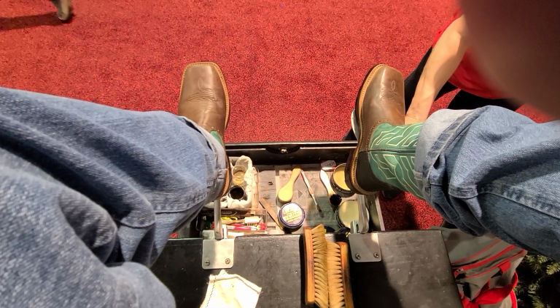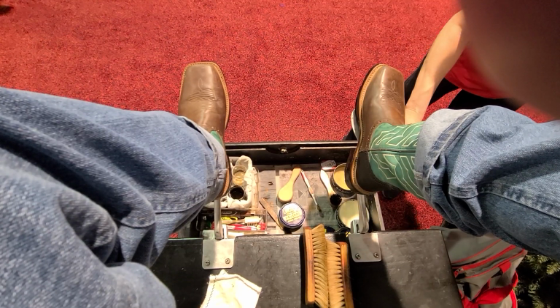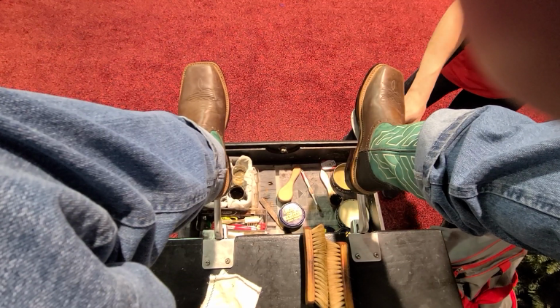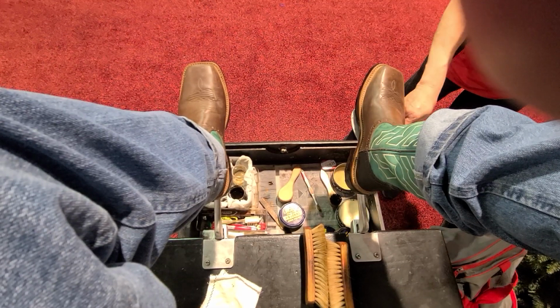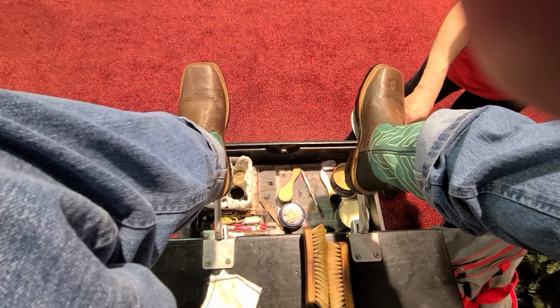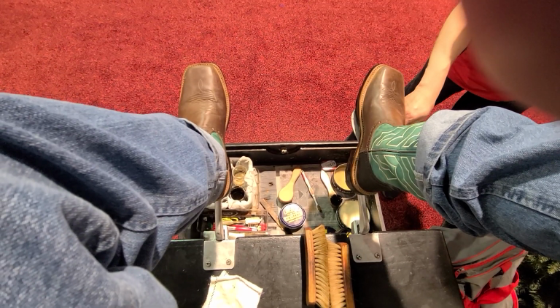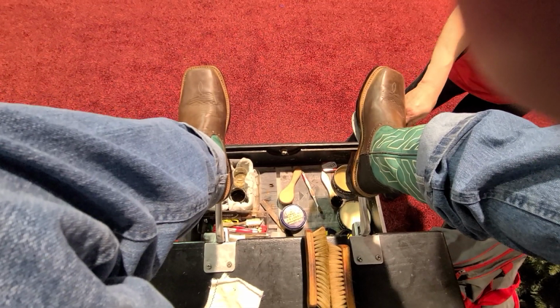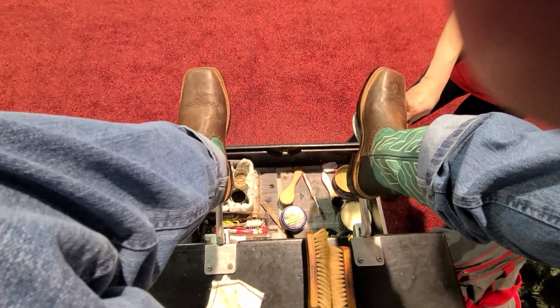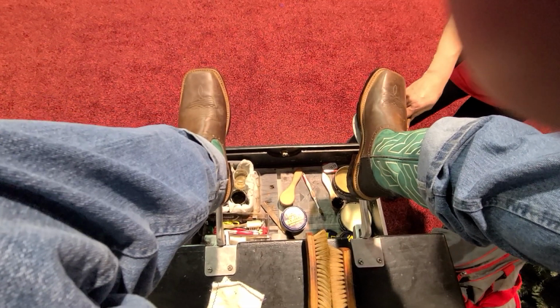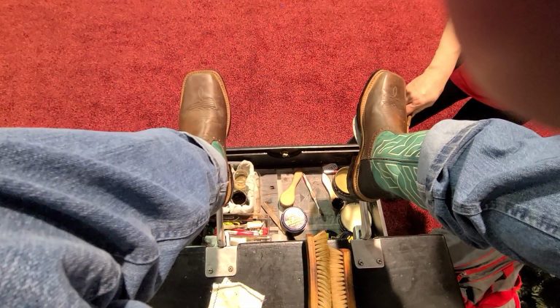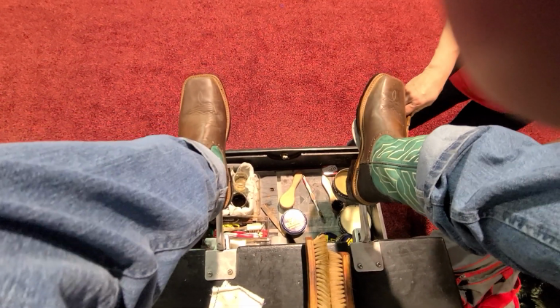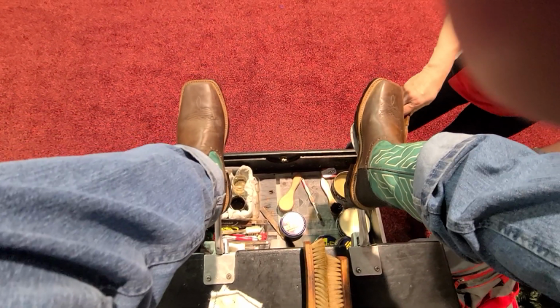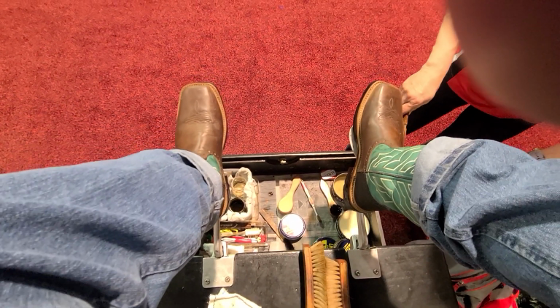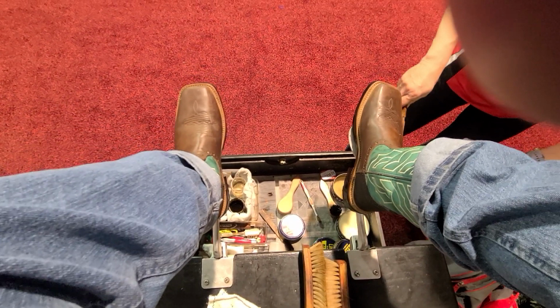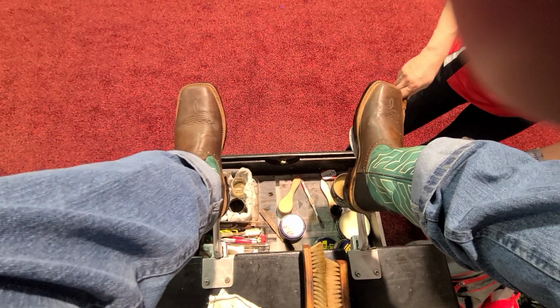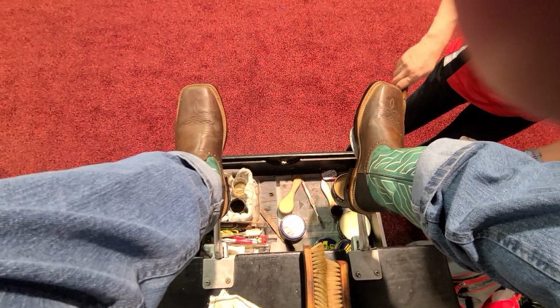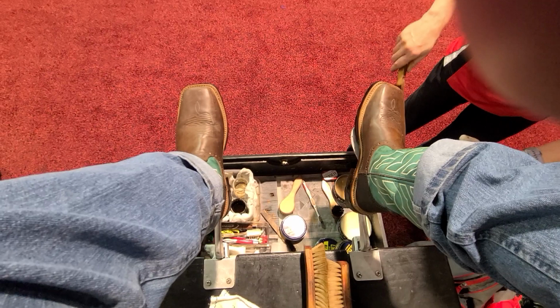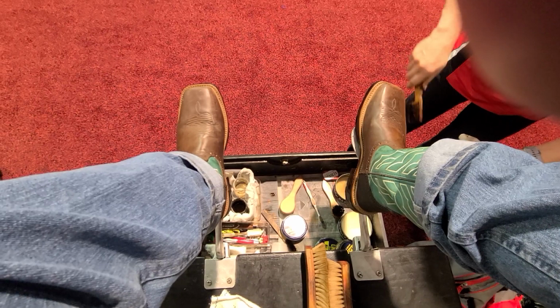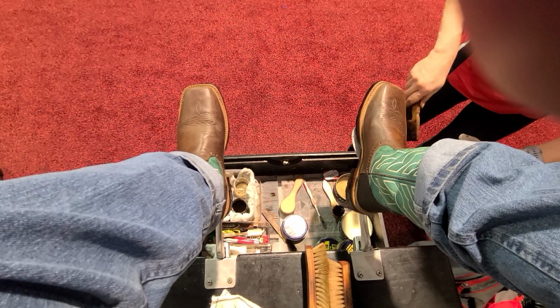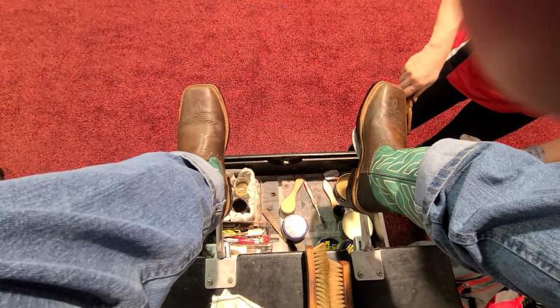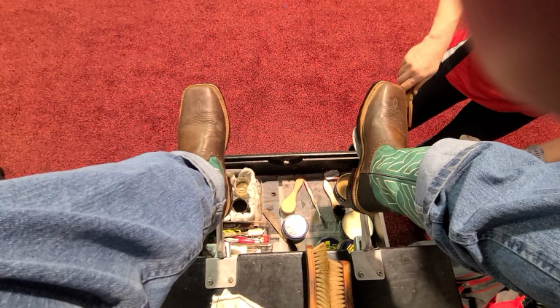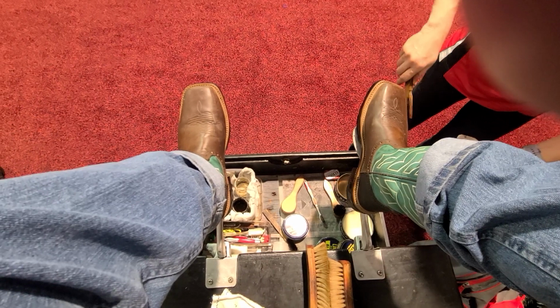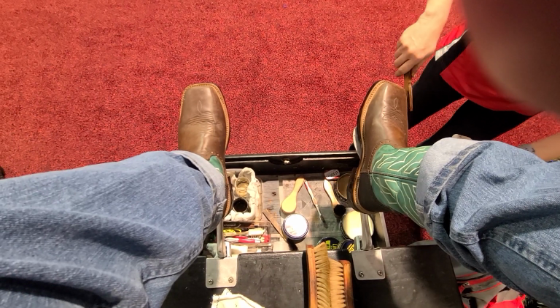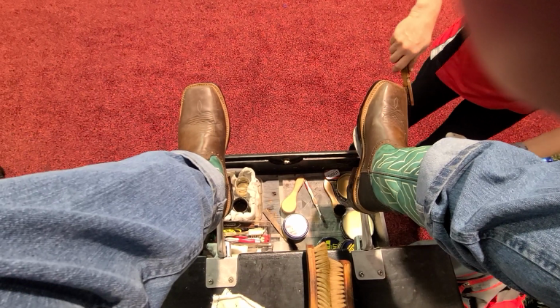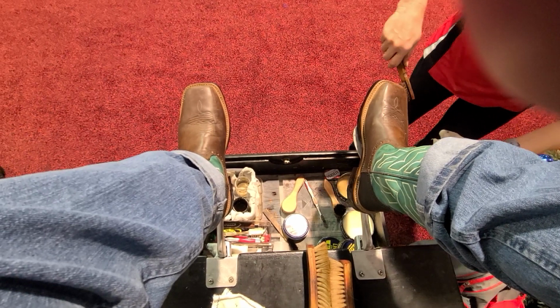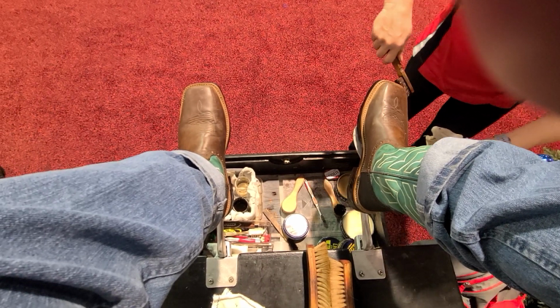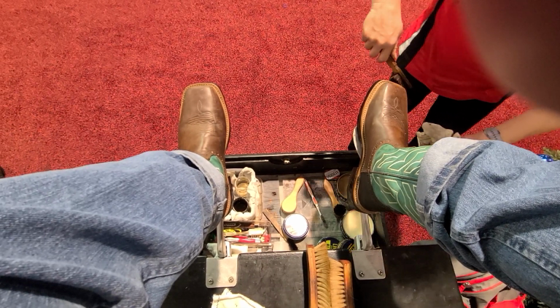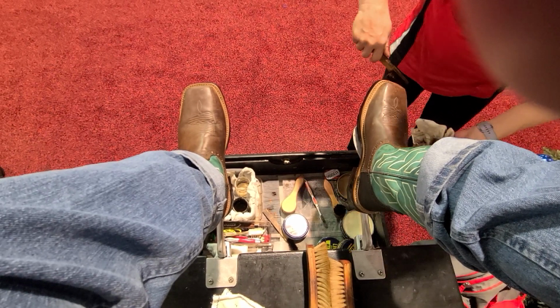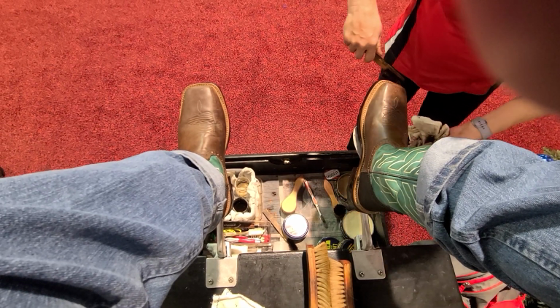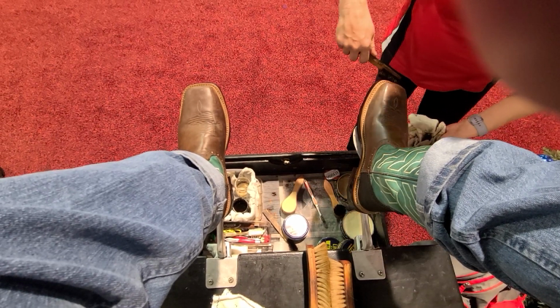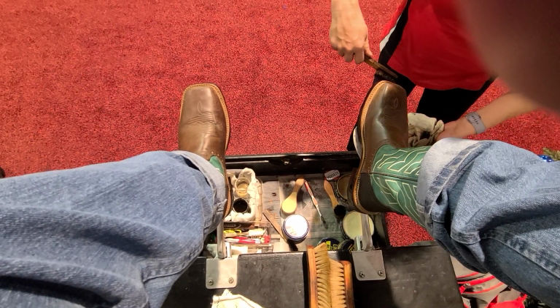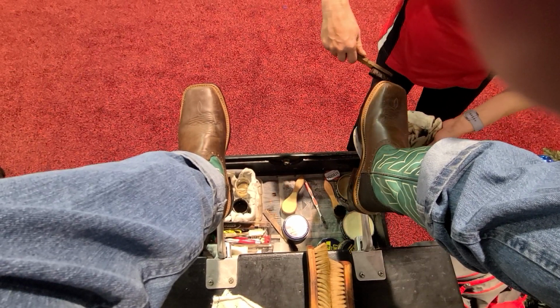Now we're just dressing your boots a little bit. Scuffs don't show.